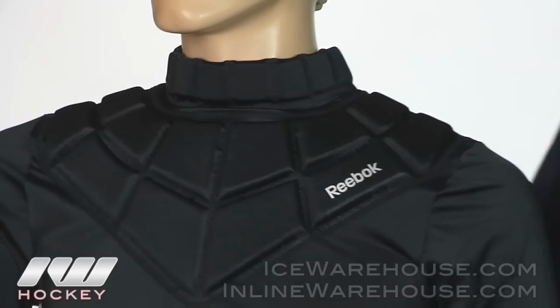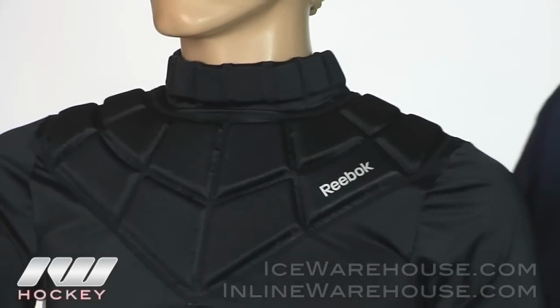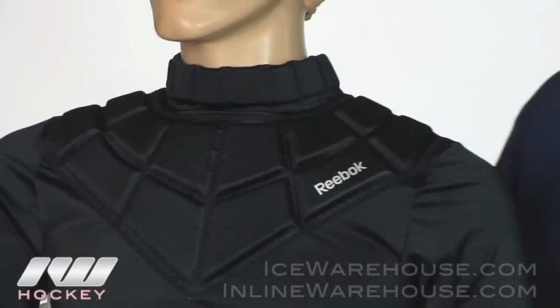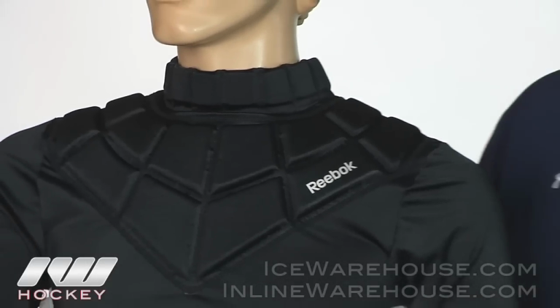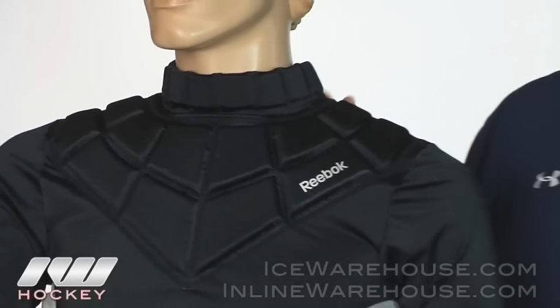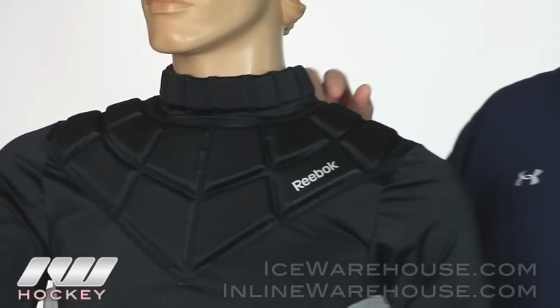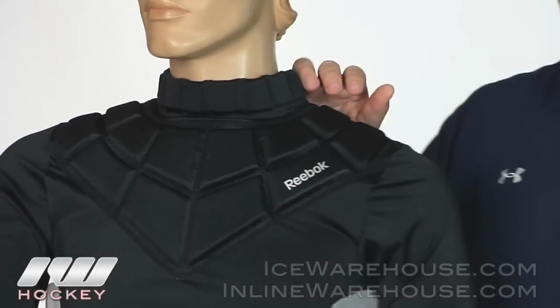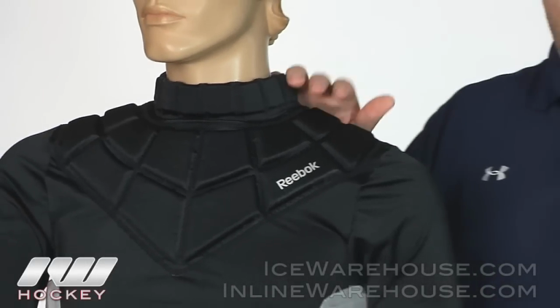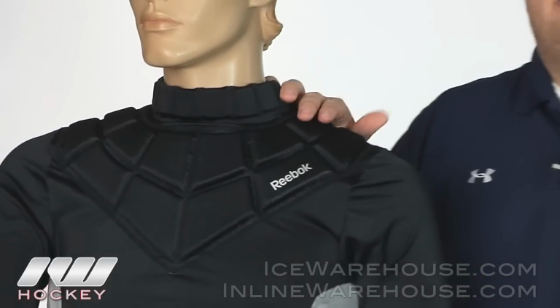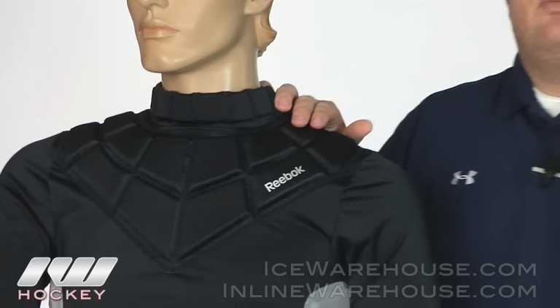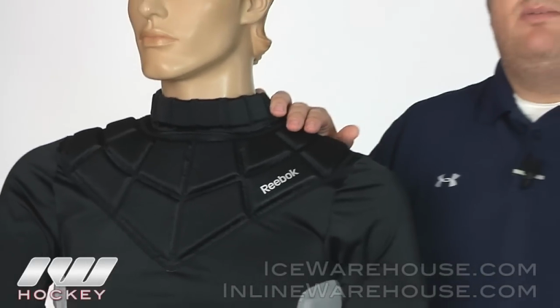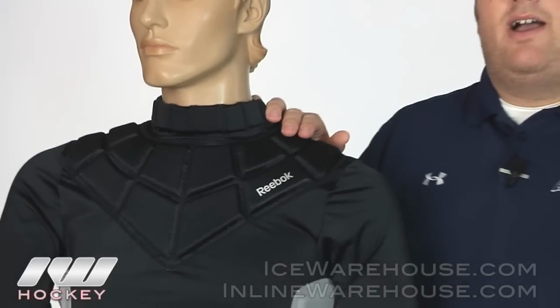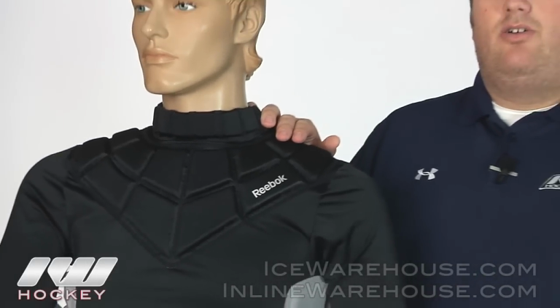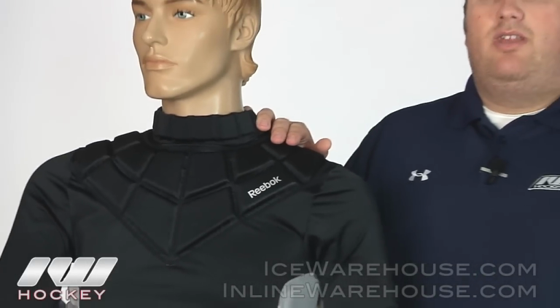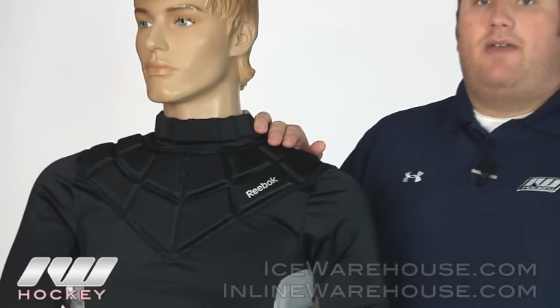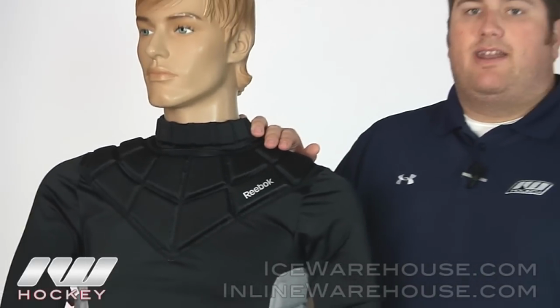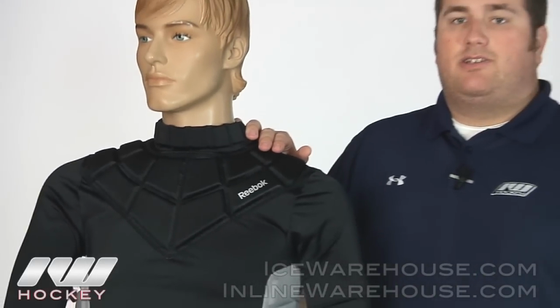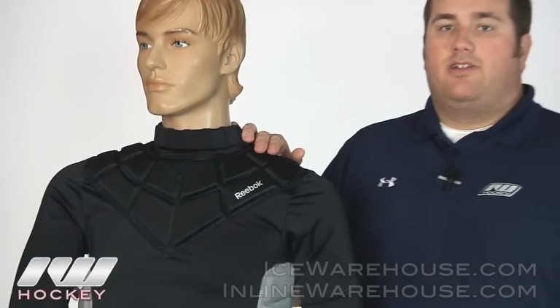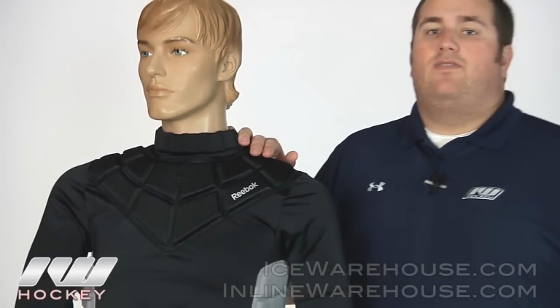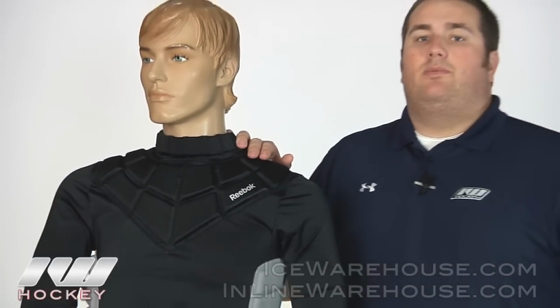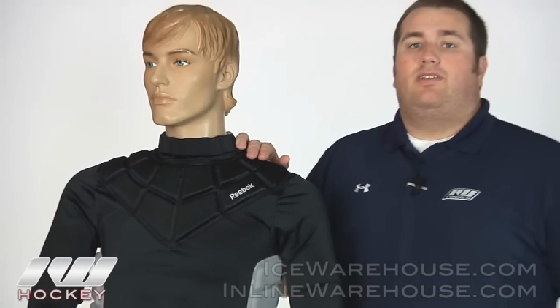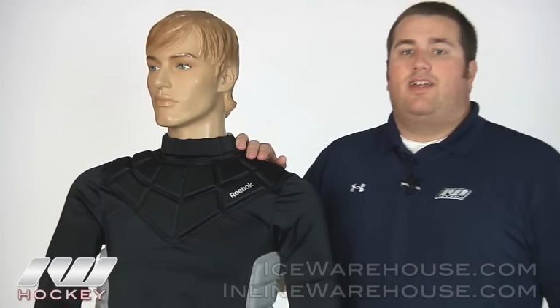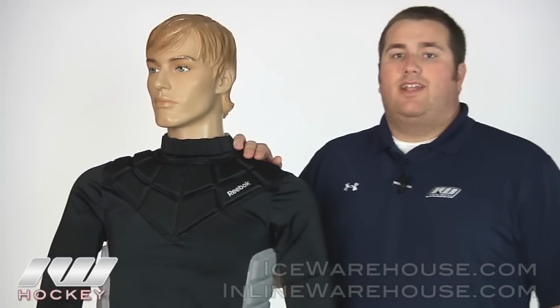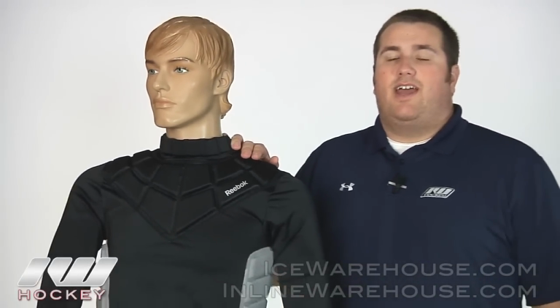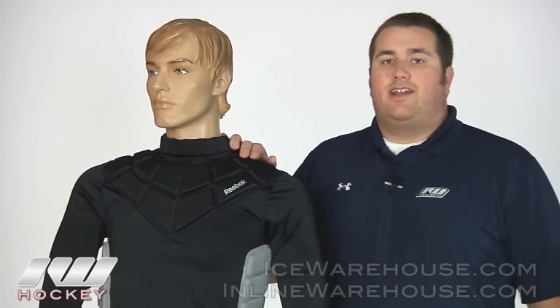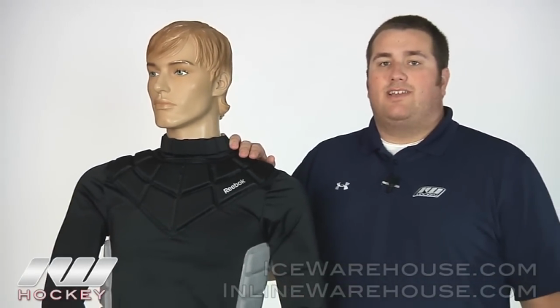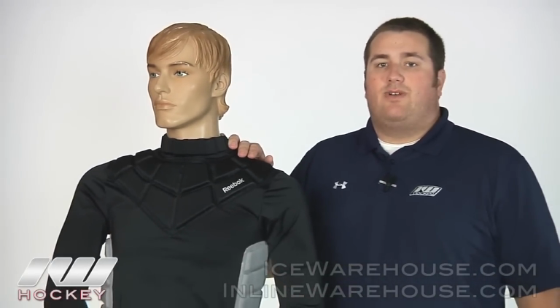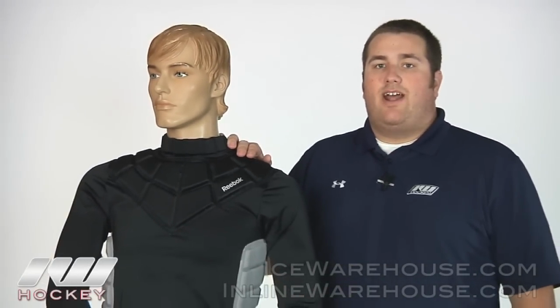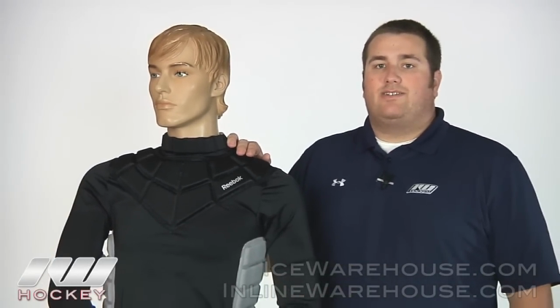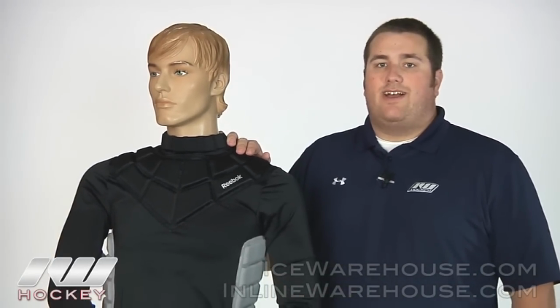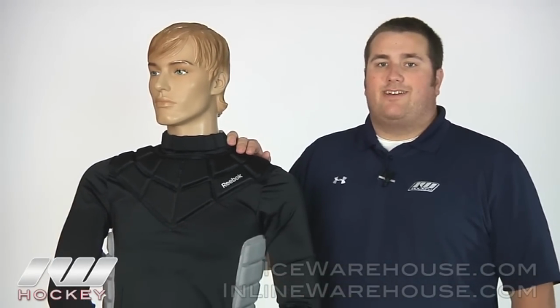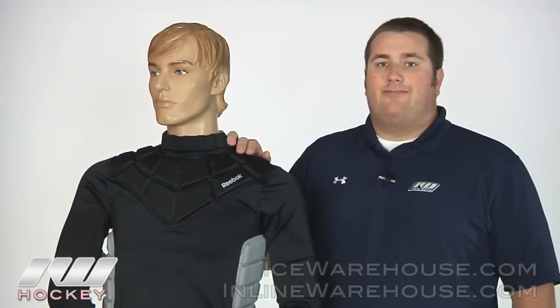So that was just a quick look at the Reebok goalie padded shirt, available at inlineandicewarehouse.com.